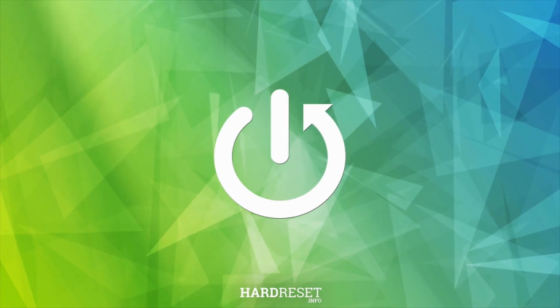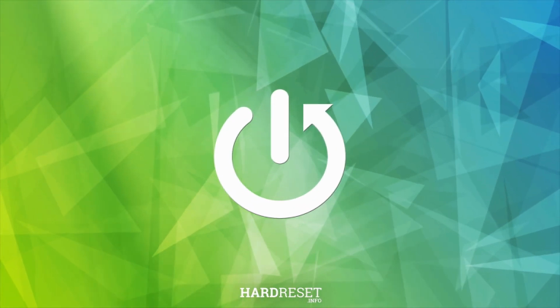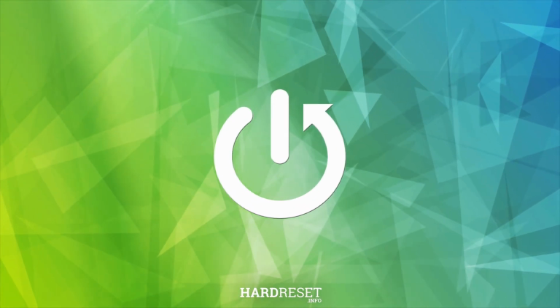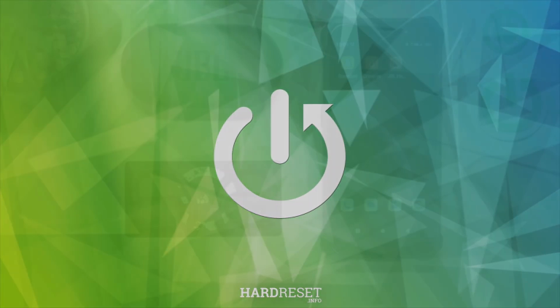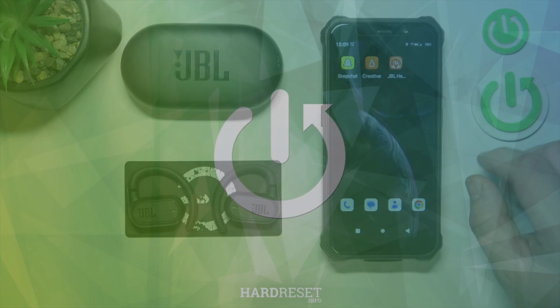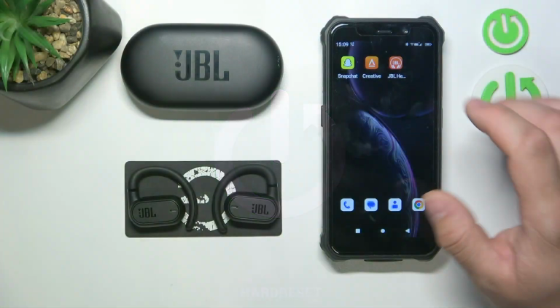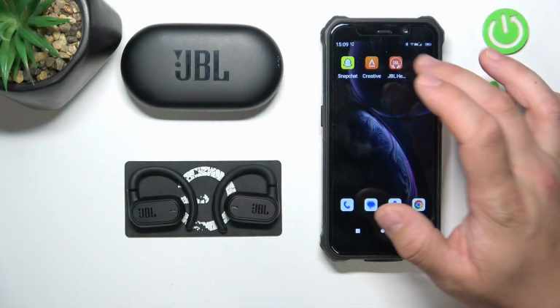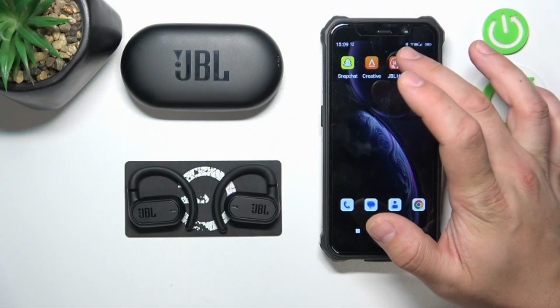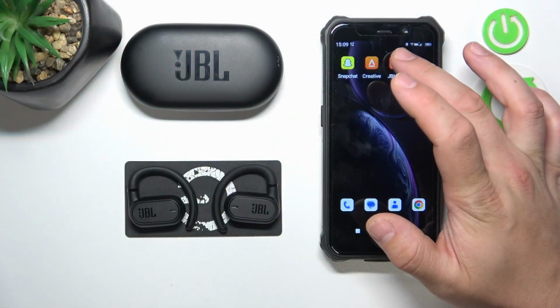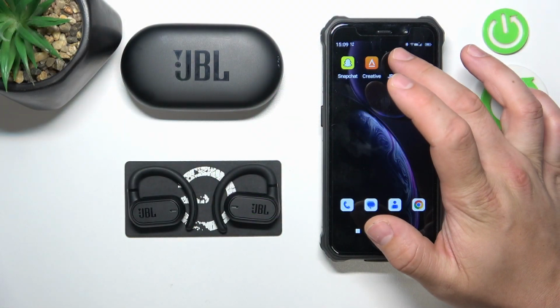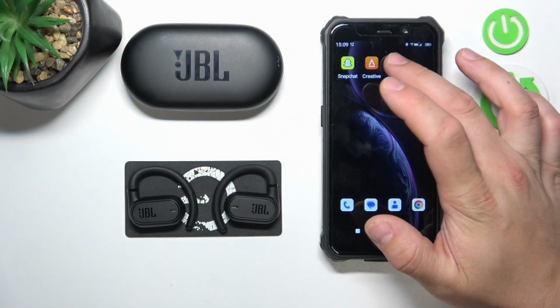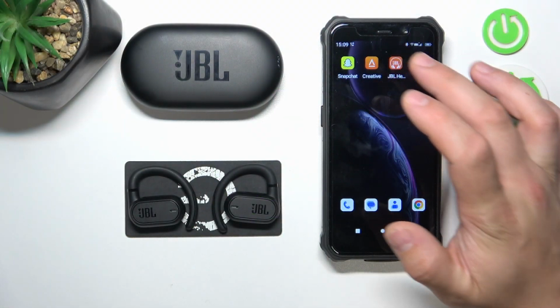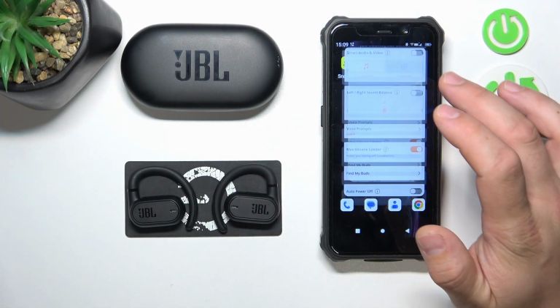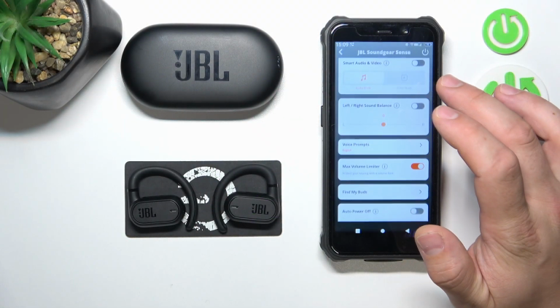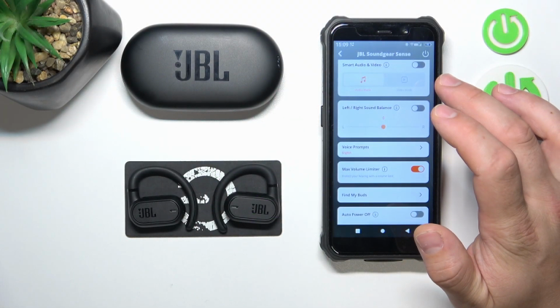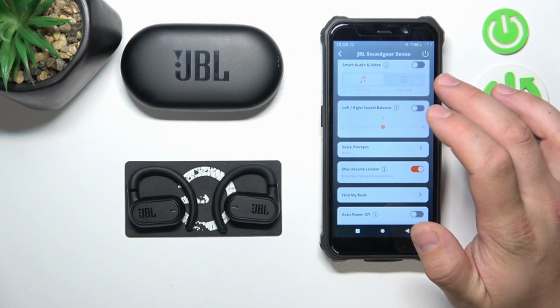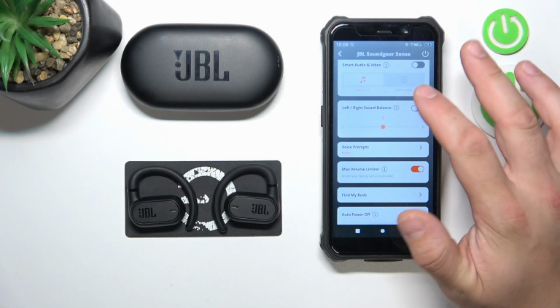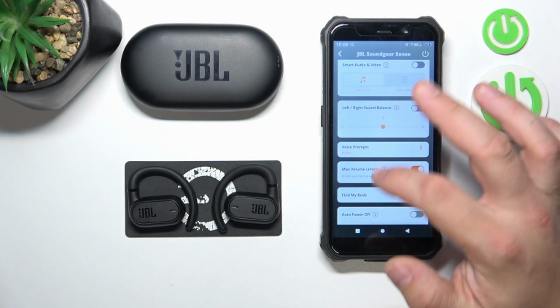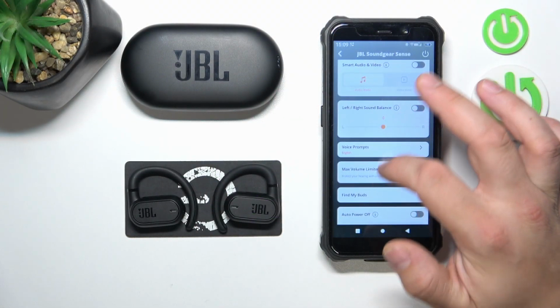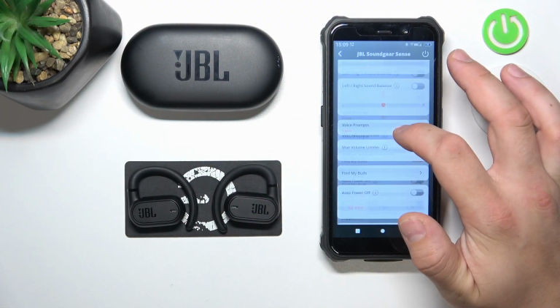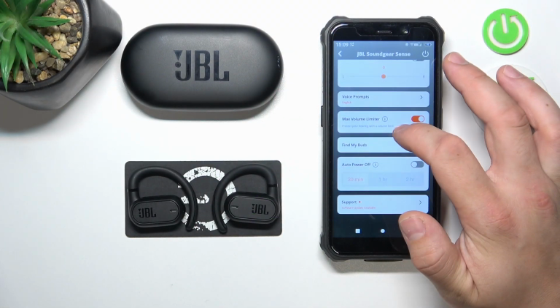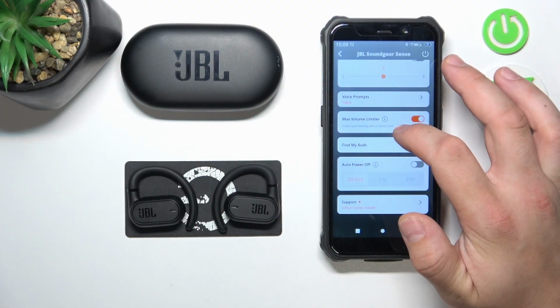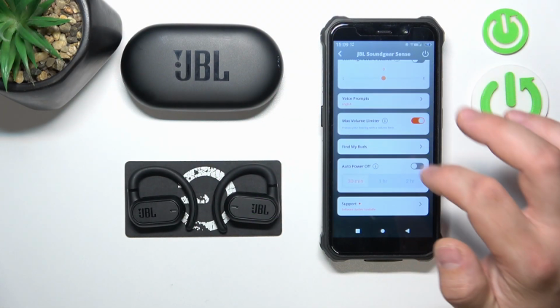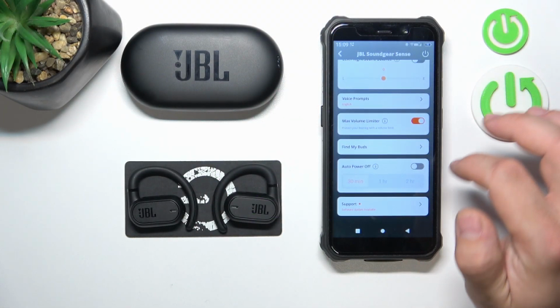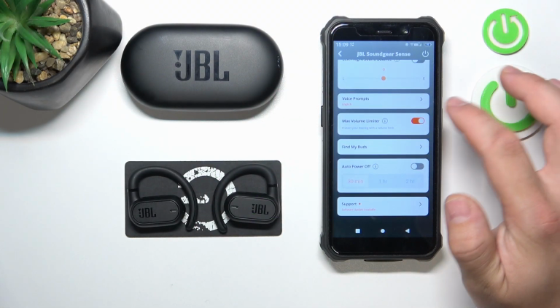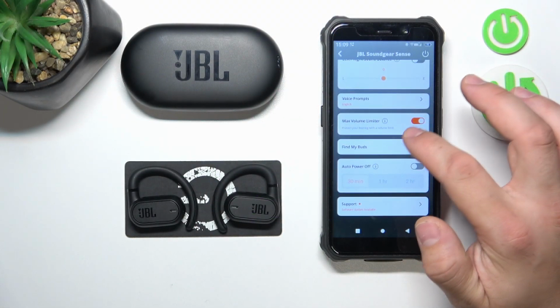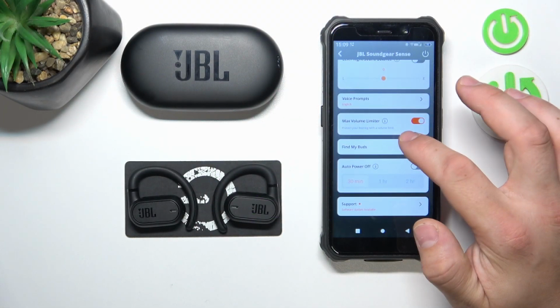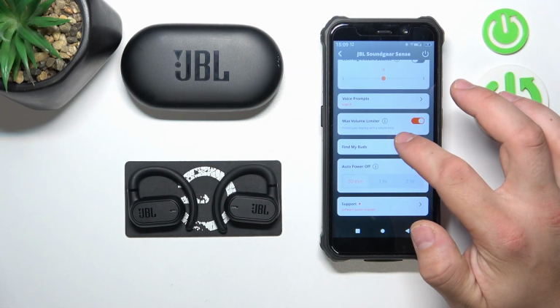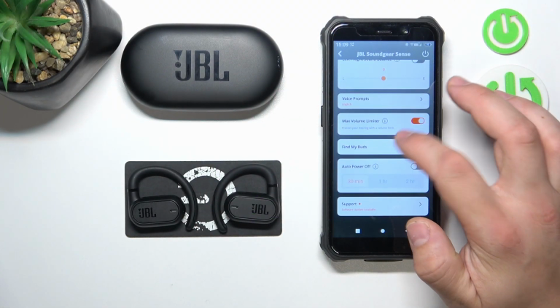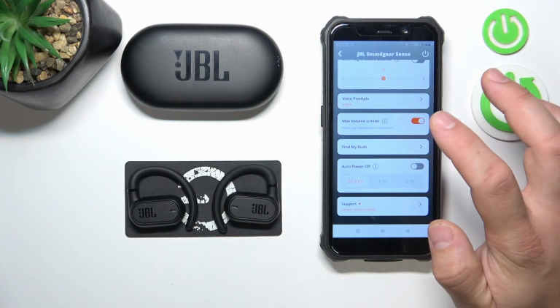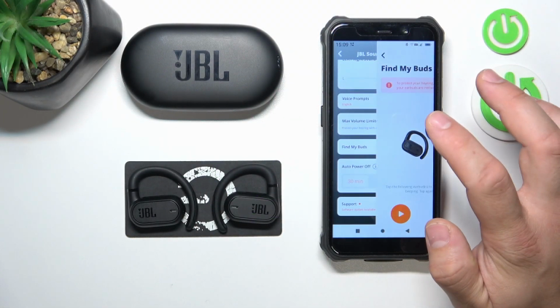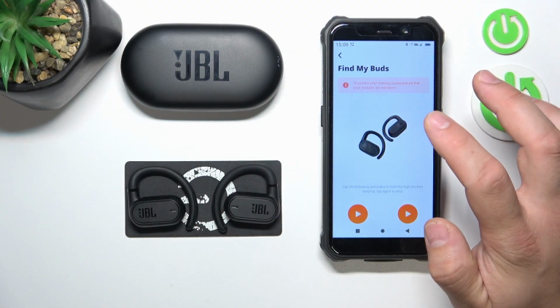In the beginning, go to JBL headphones app. Scroll down and go to Find My Buds.